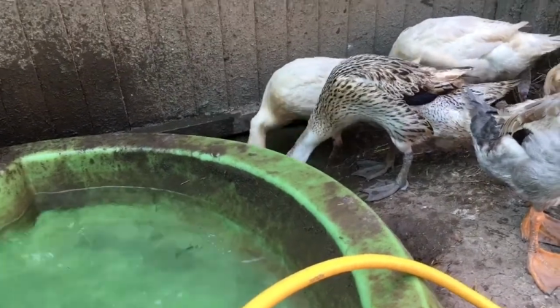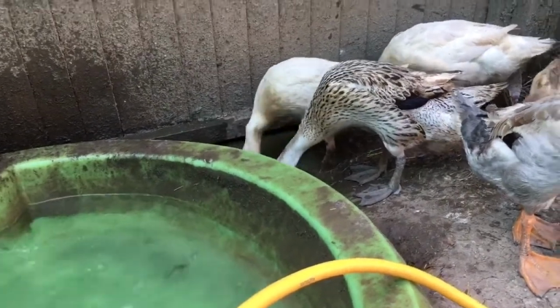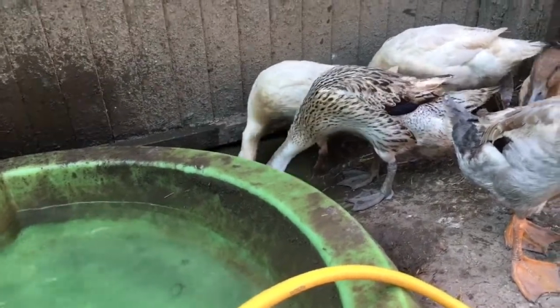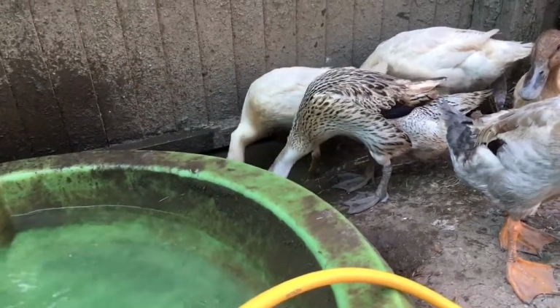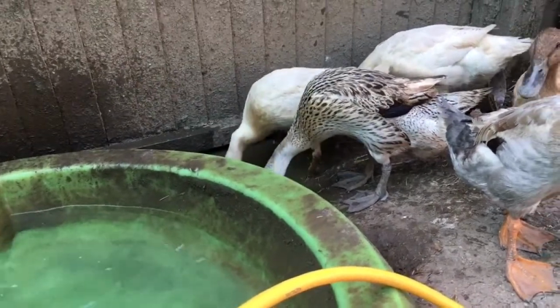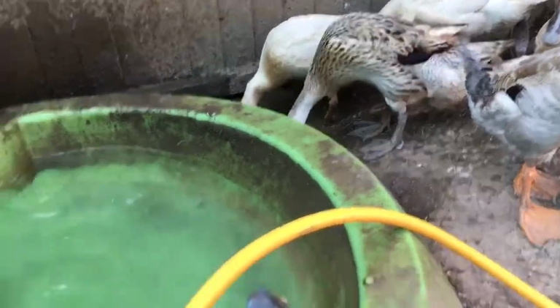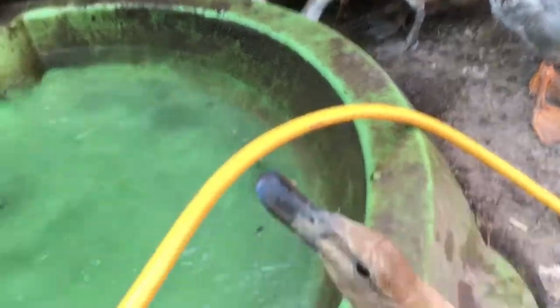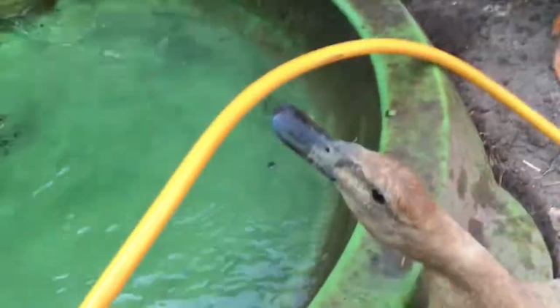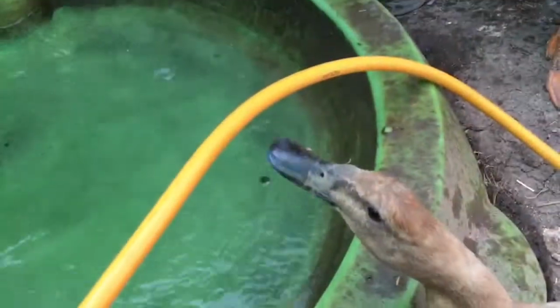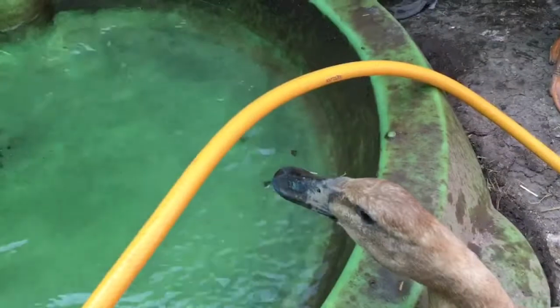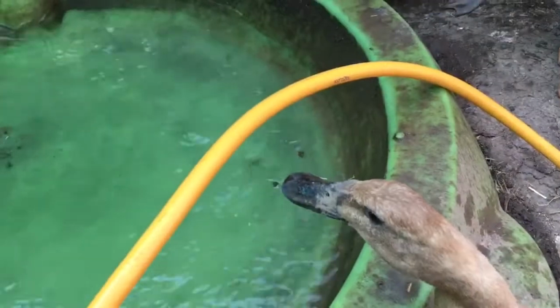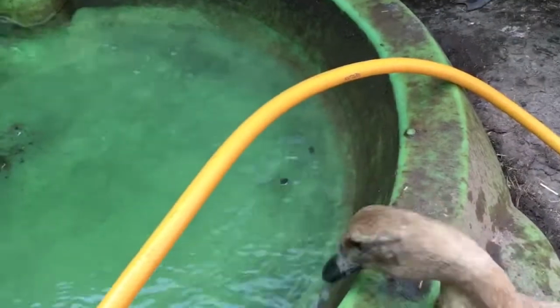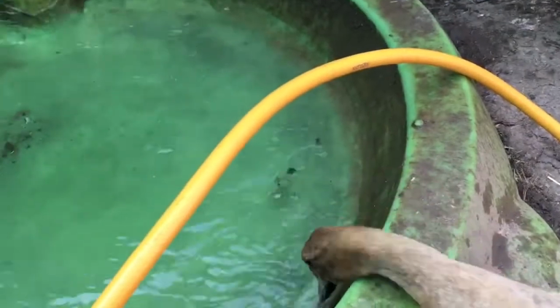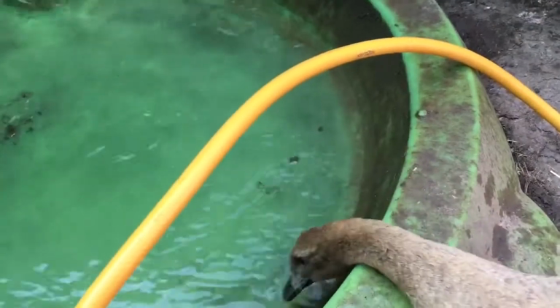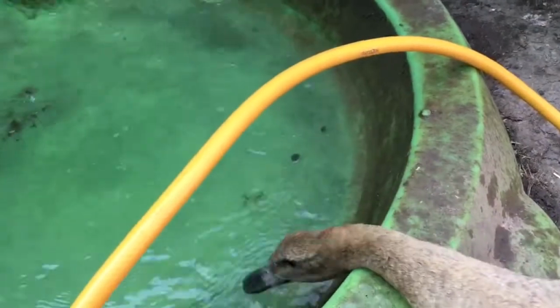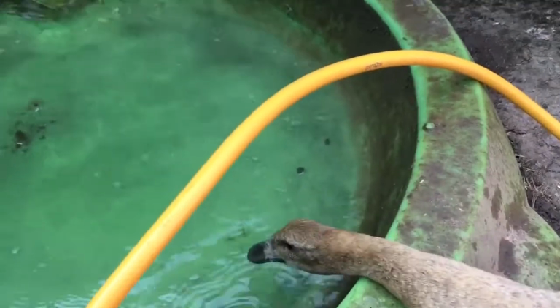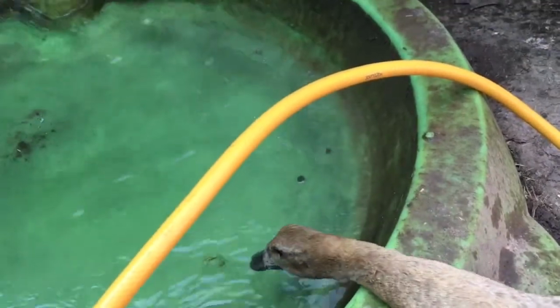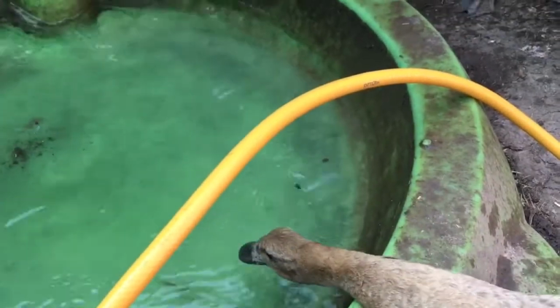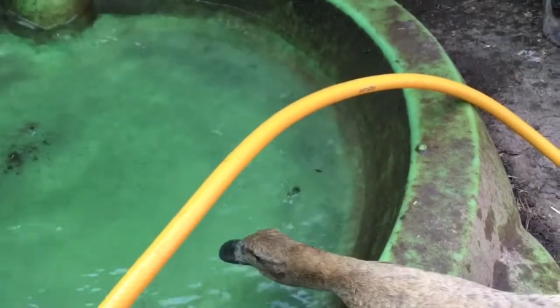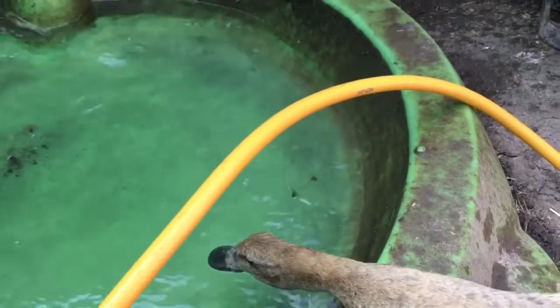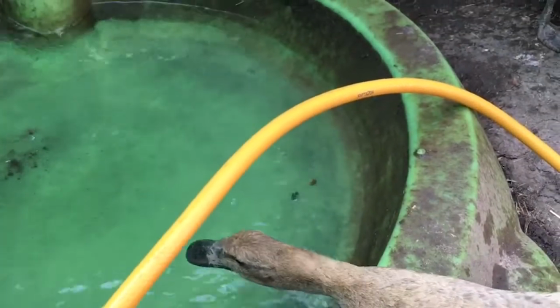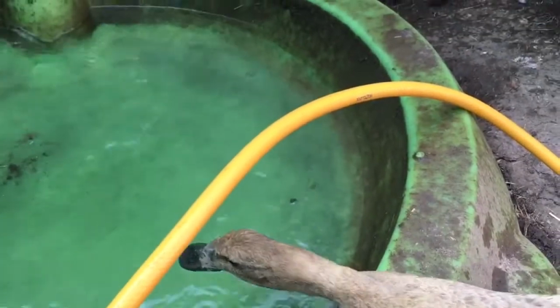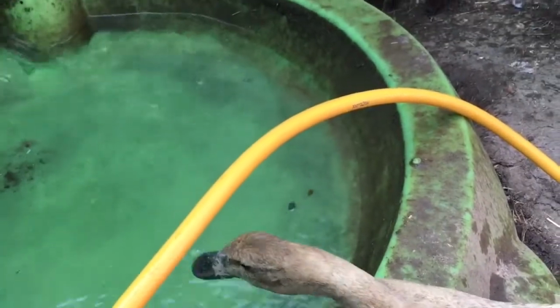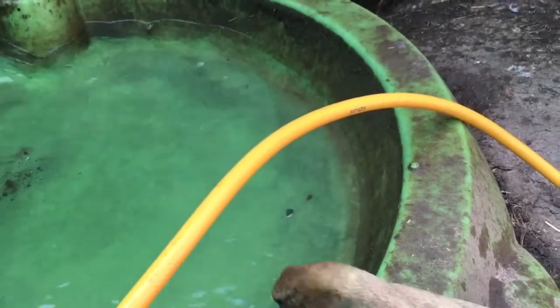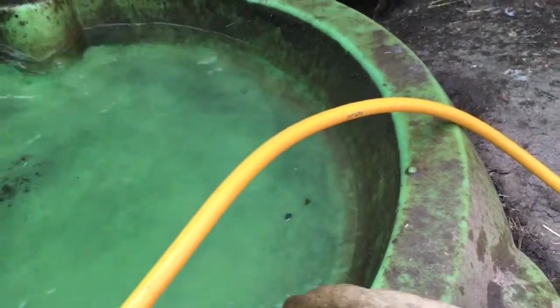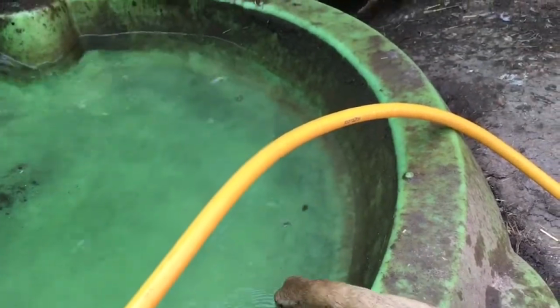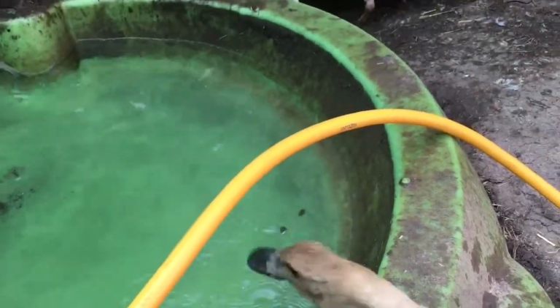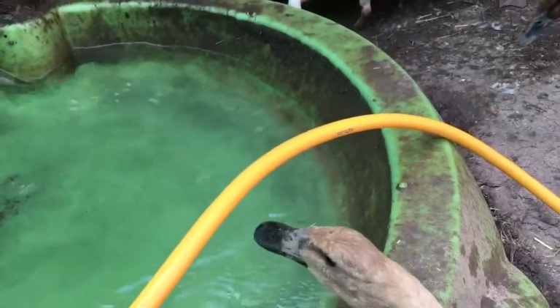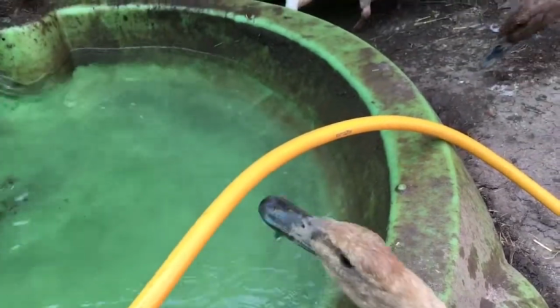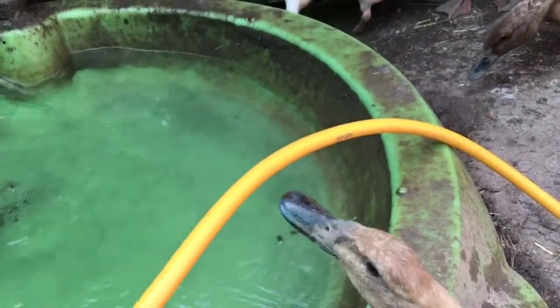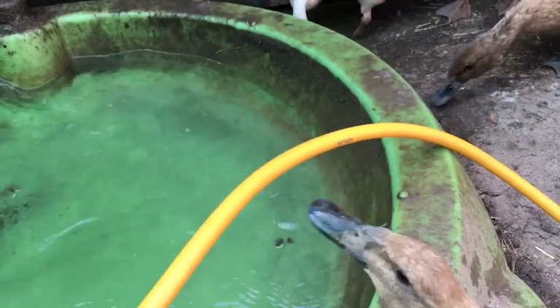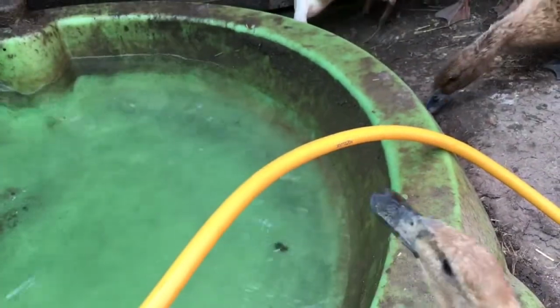They'll happily play around in that spilled water. And as you can see, they obviously need clean water.